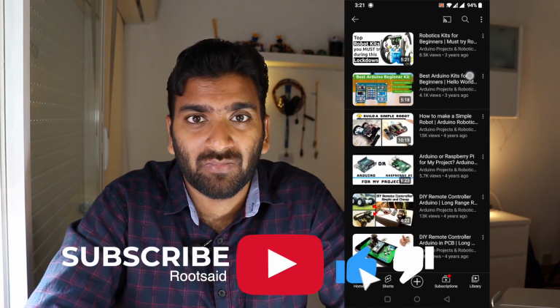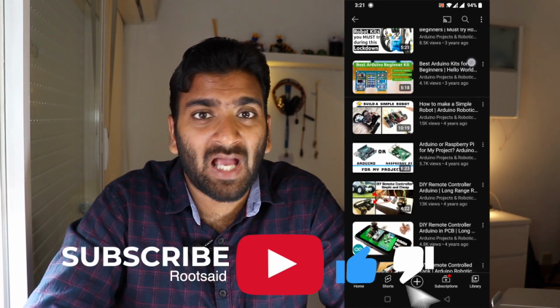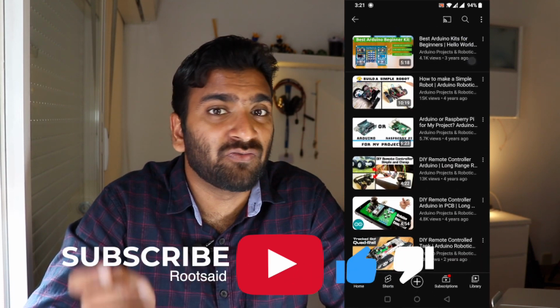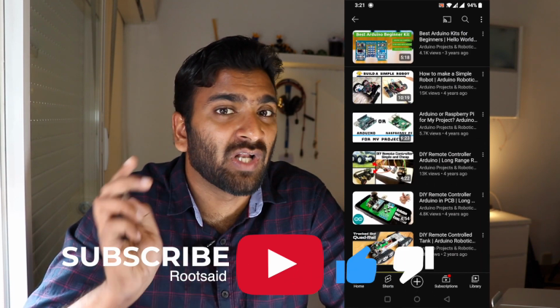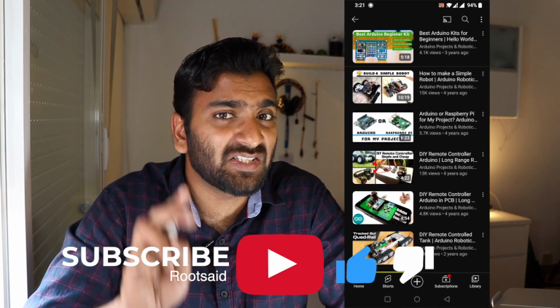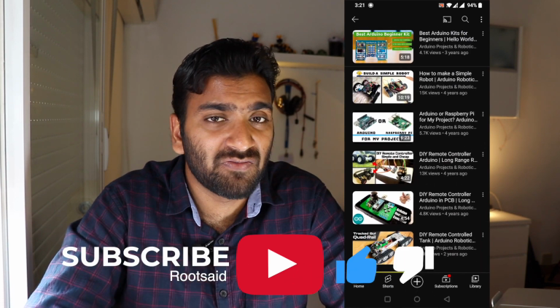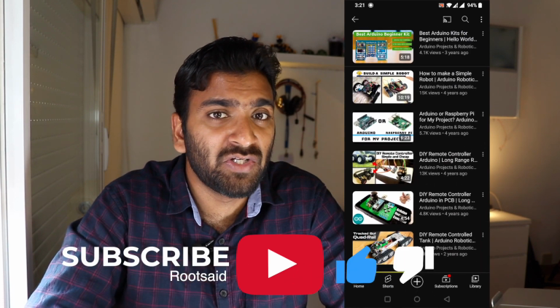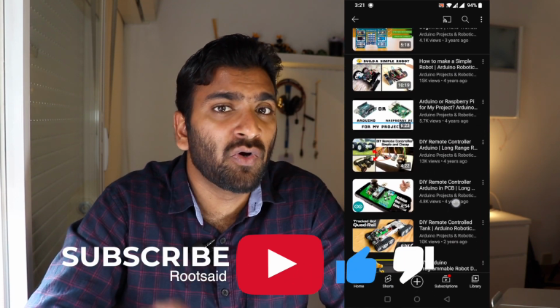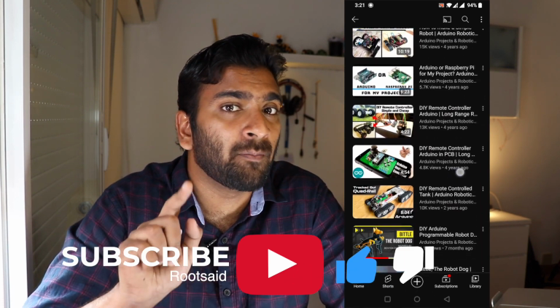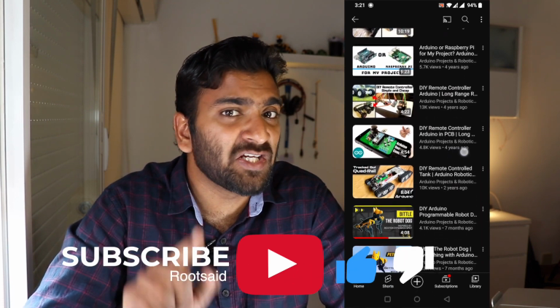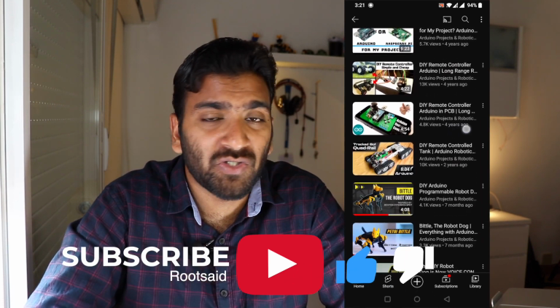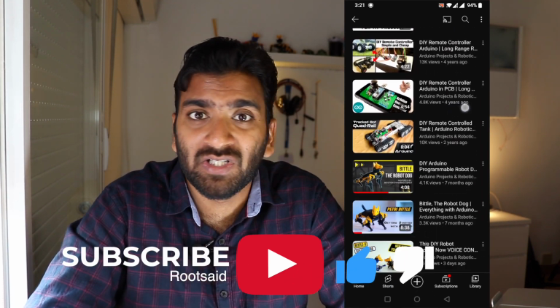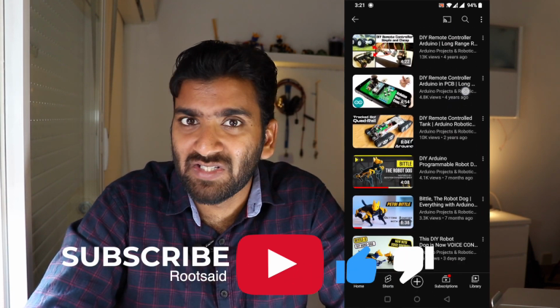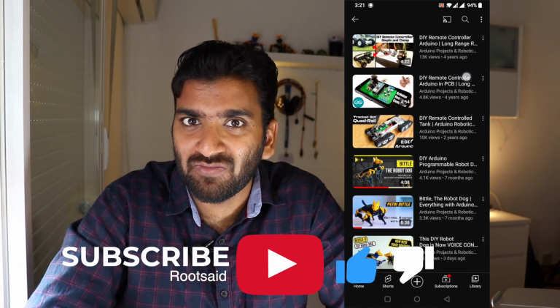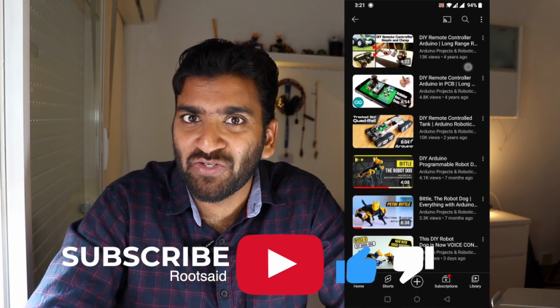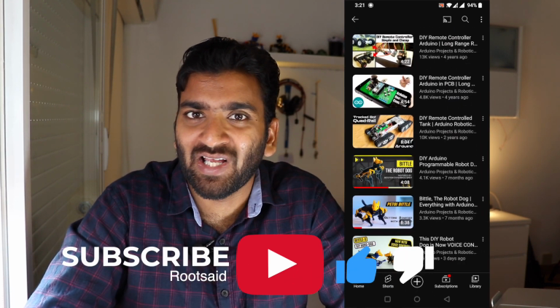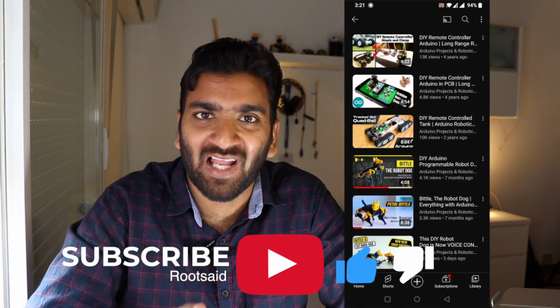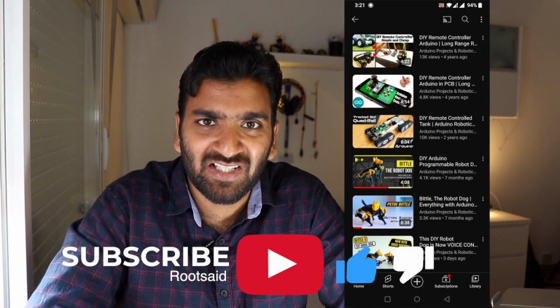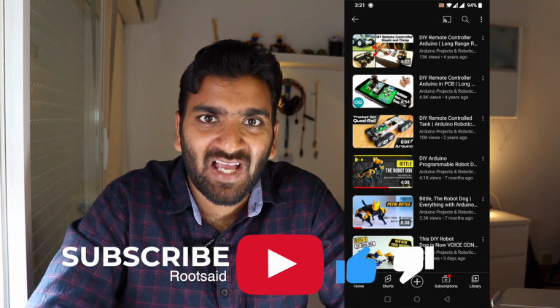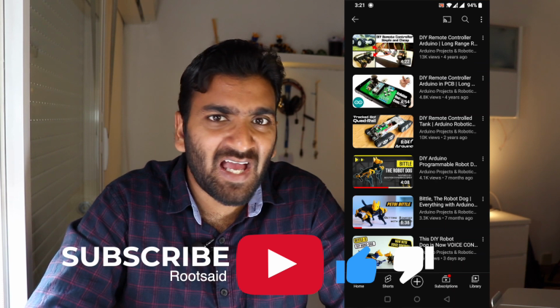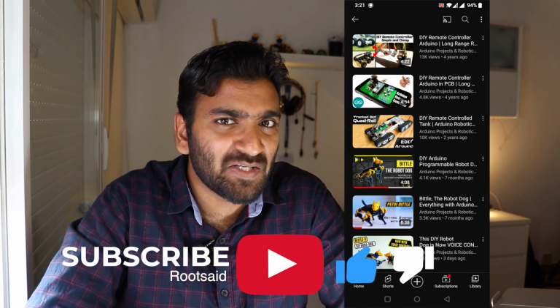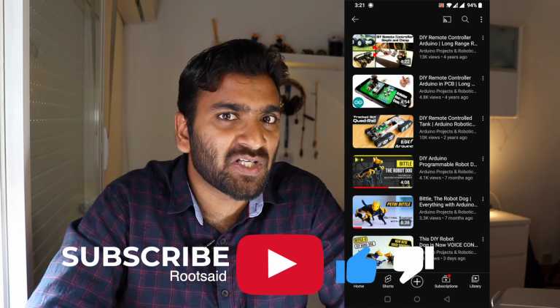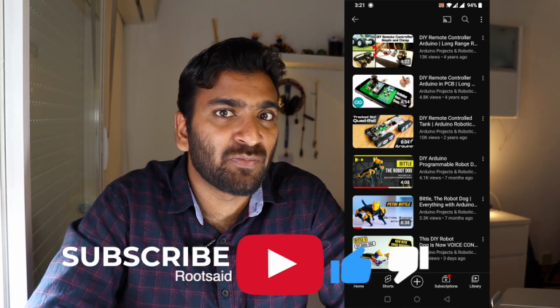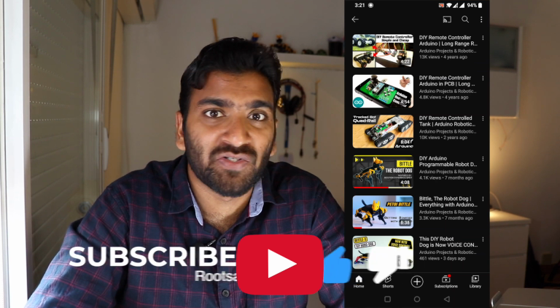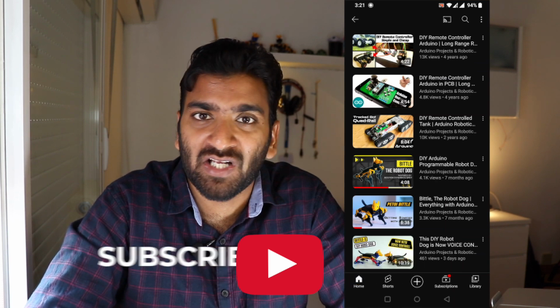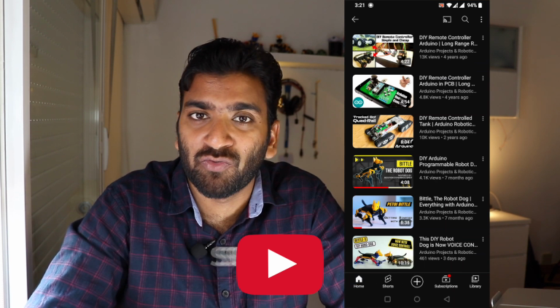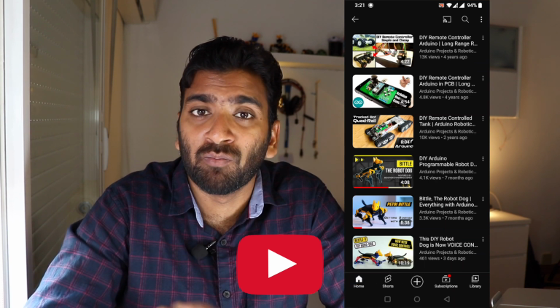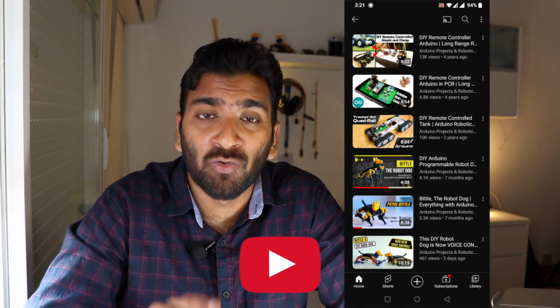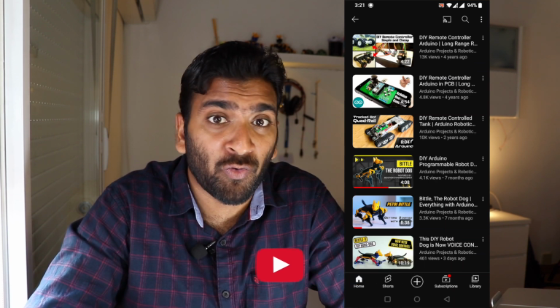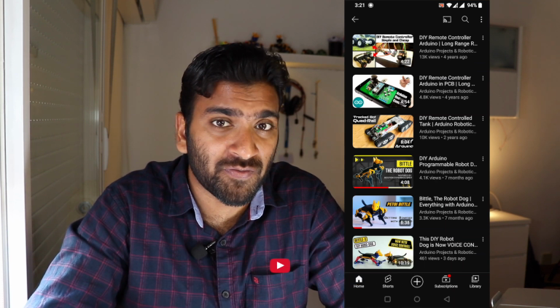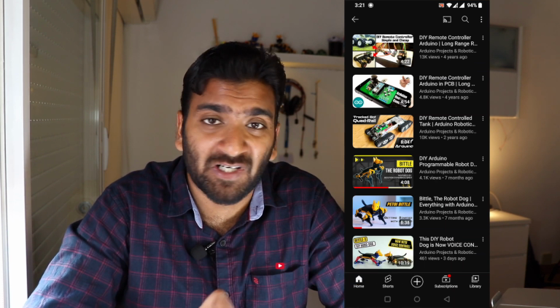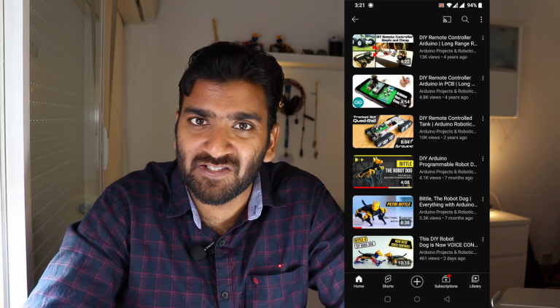And if you like this video, make sure you give it a like and subscribe to our channel for more awesome content.